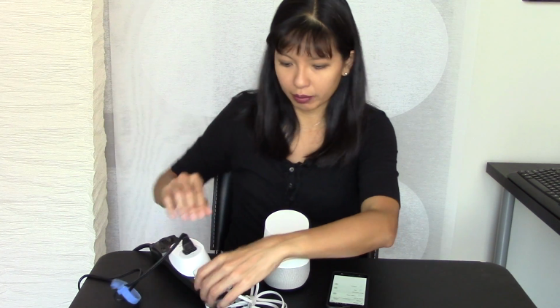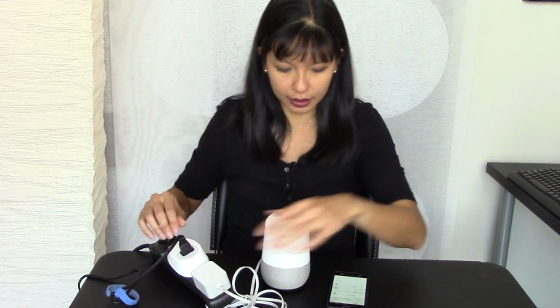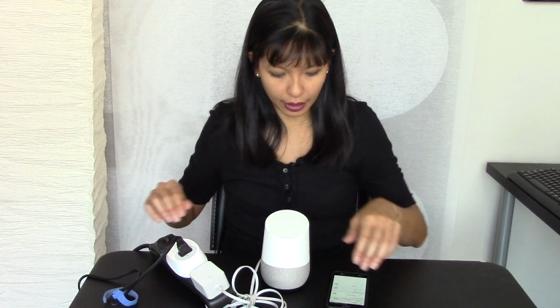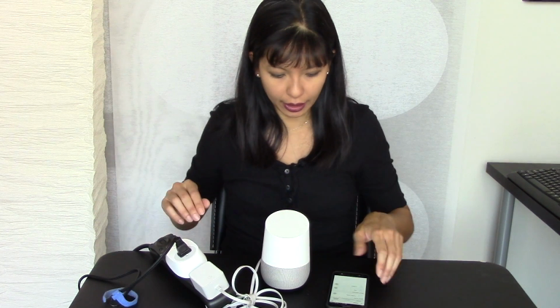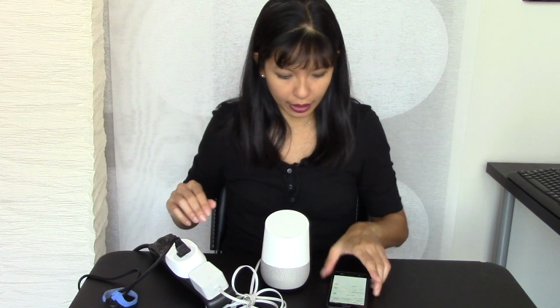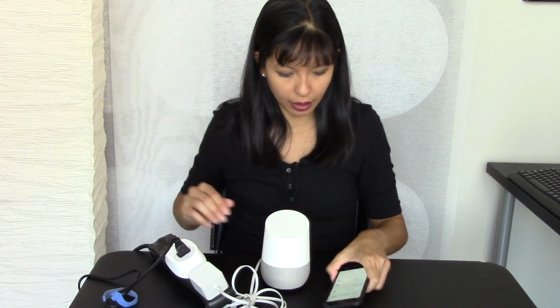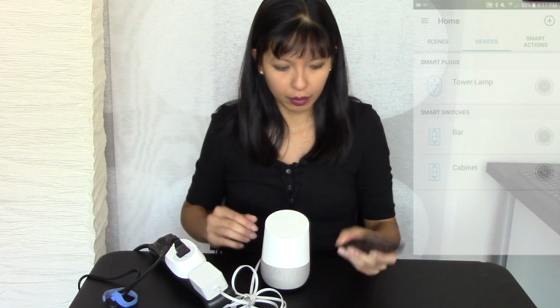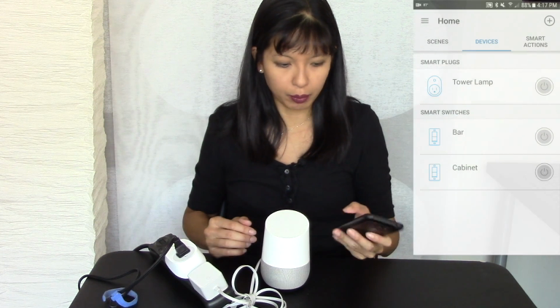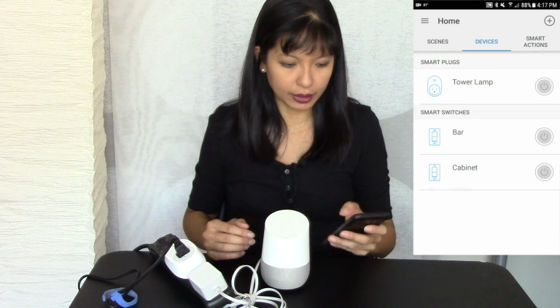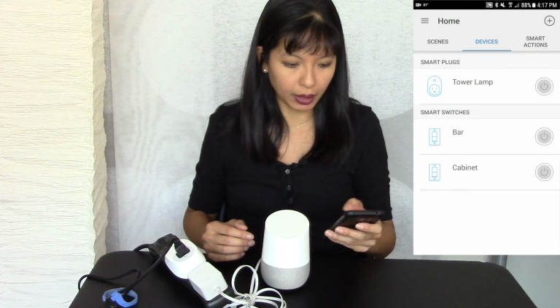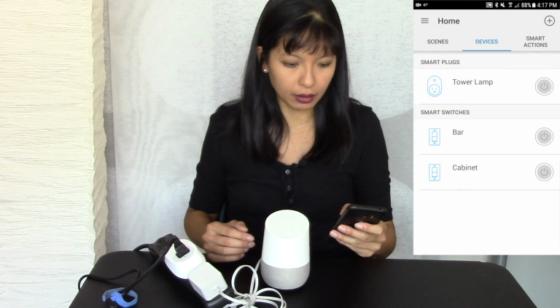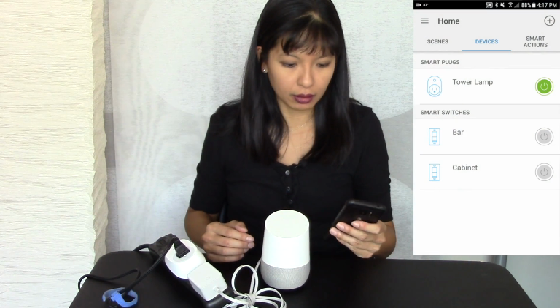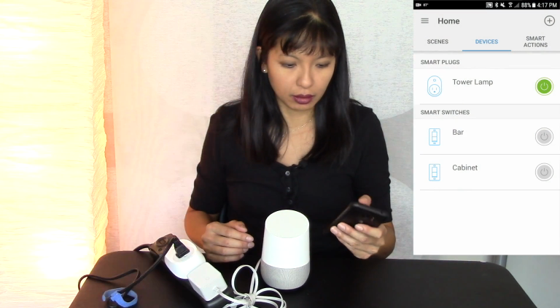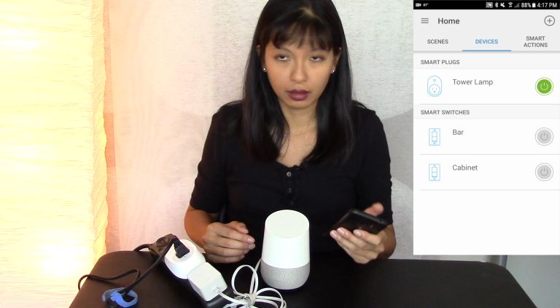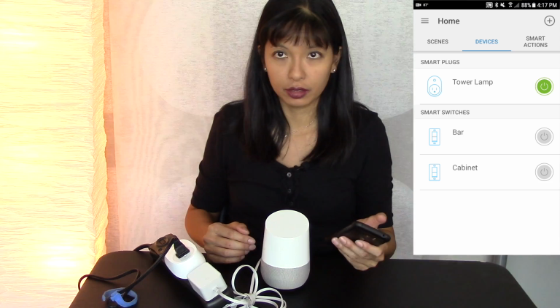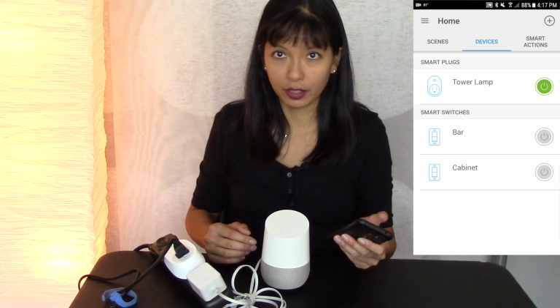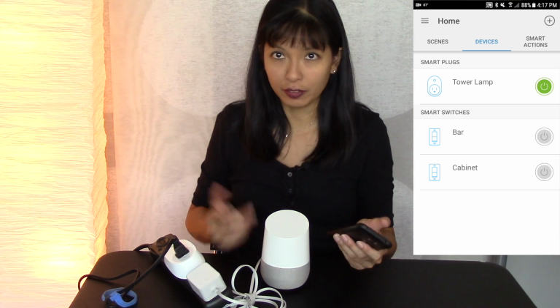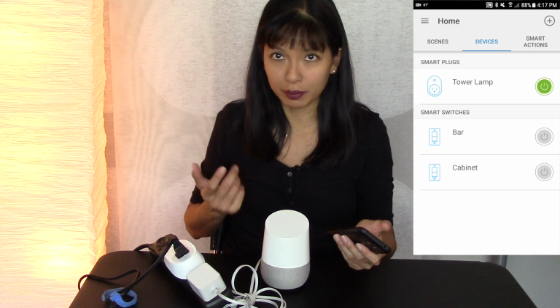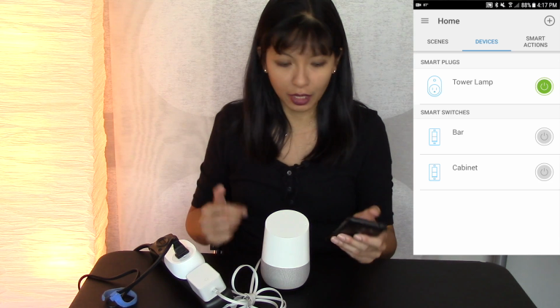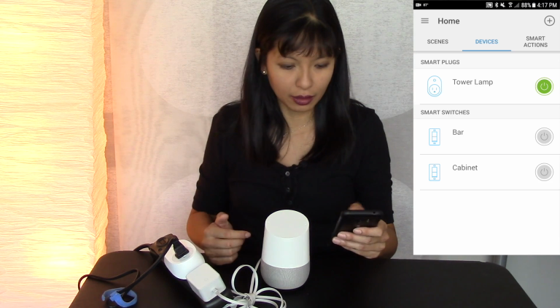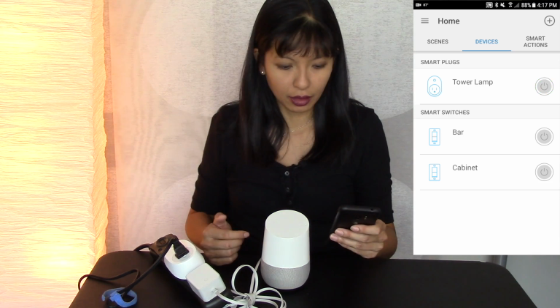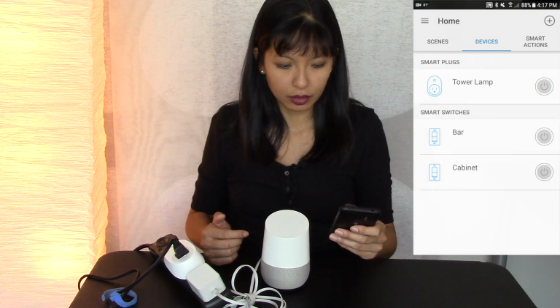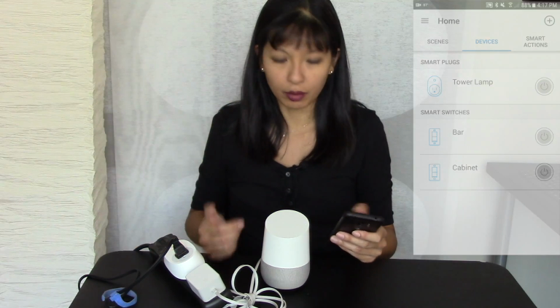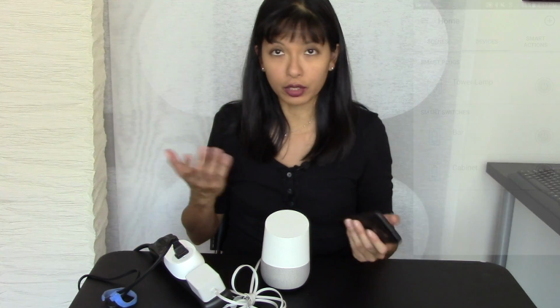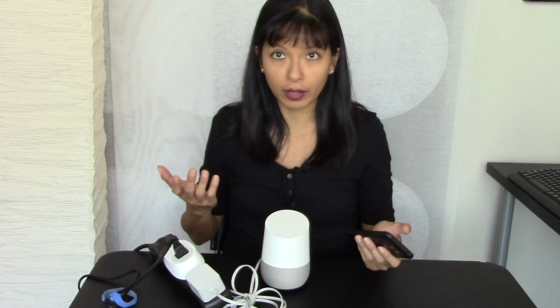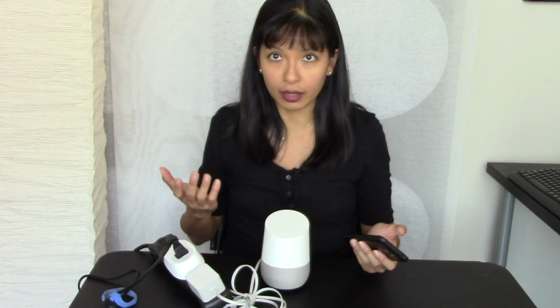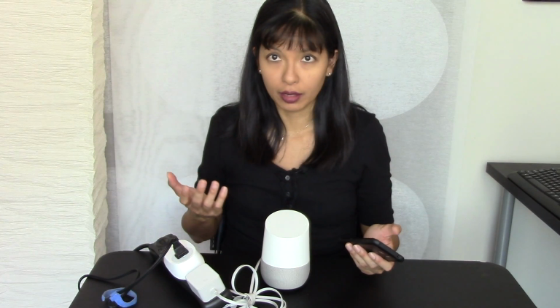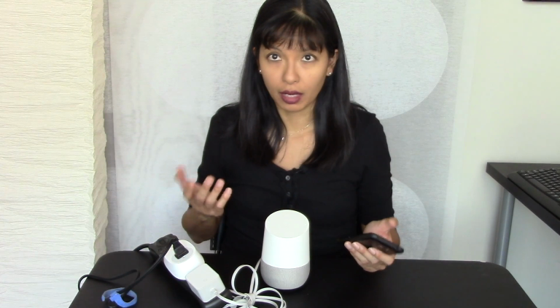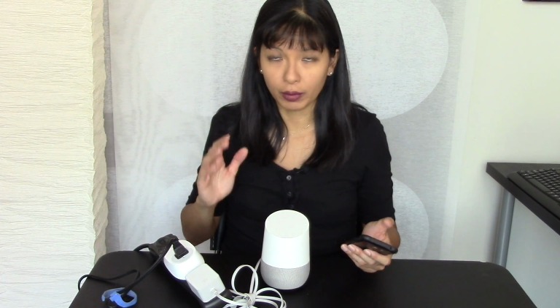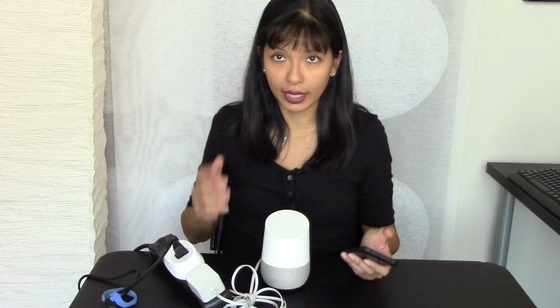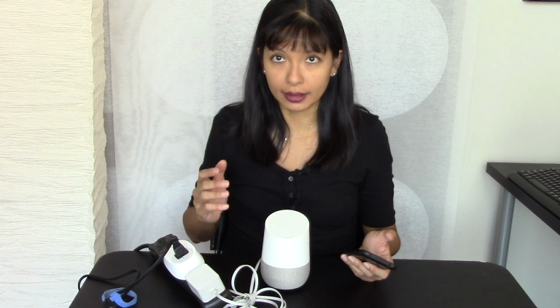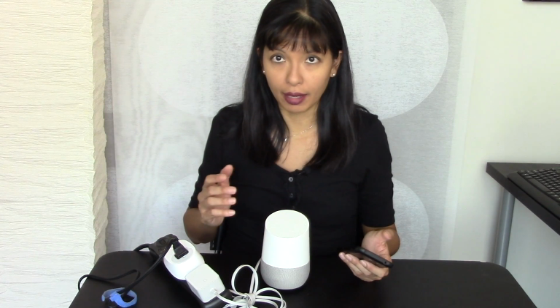So I've got my TP-Link online now. I'm going to press the button — sure enough, it comes on. So it works great with the CASA app.